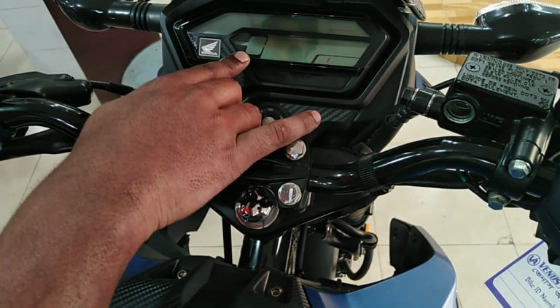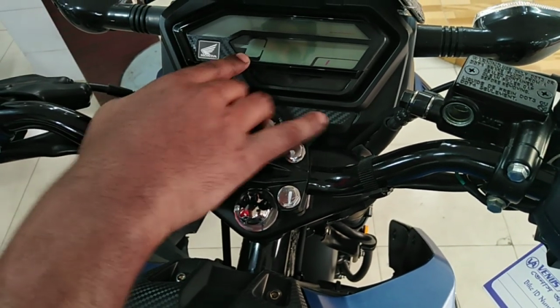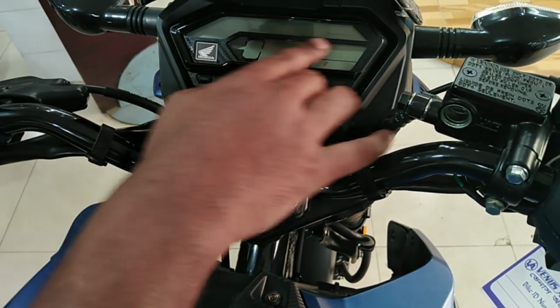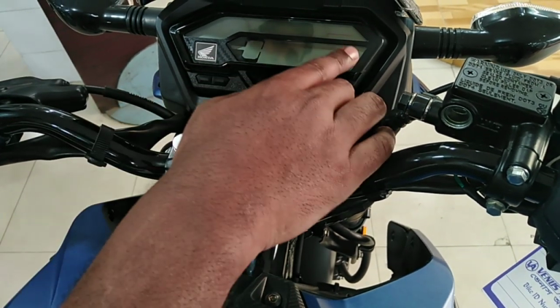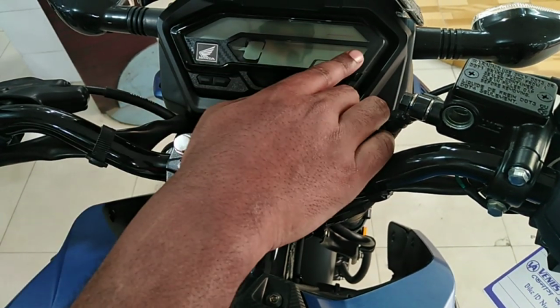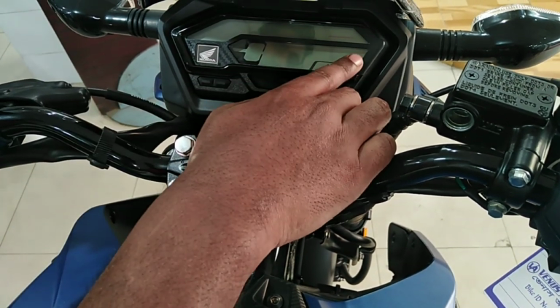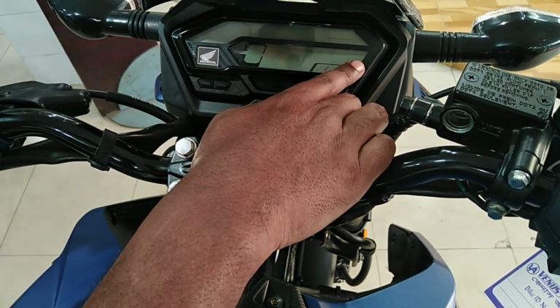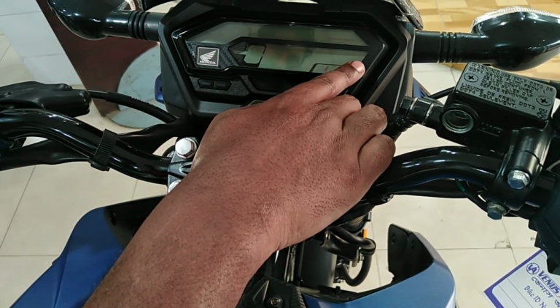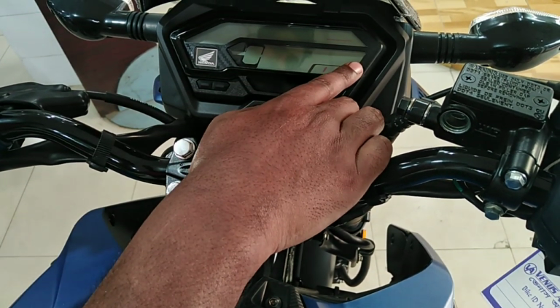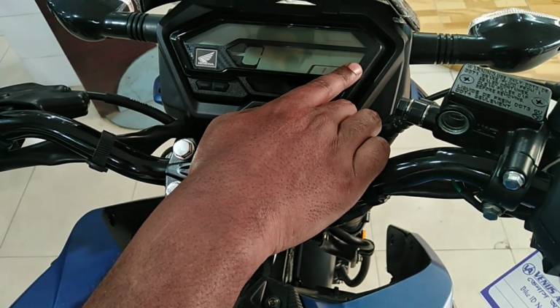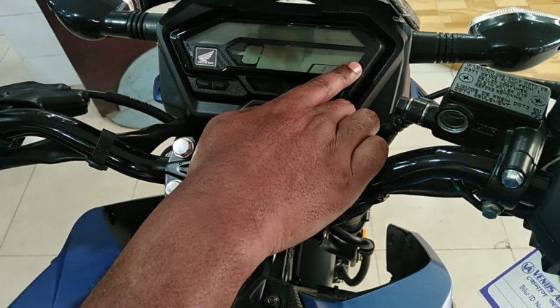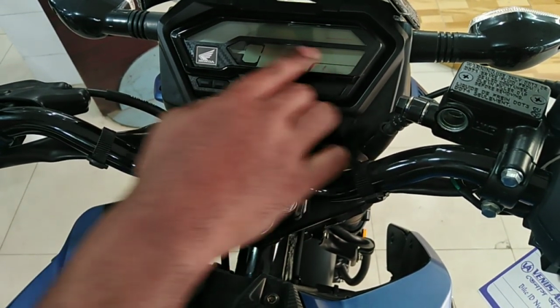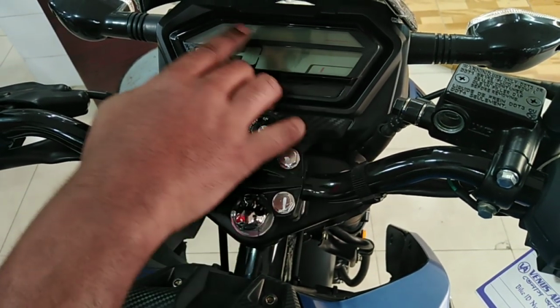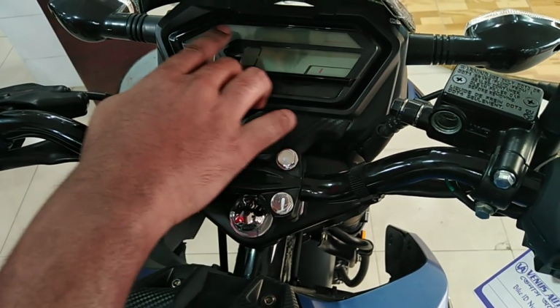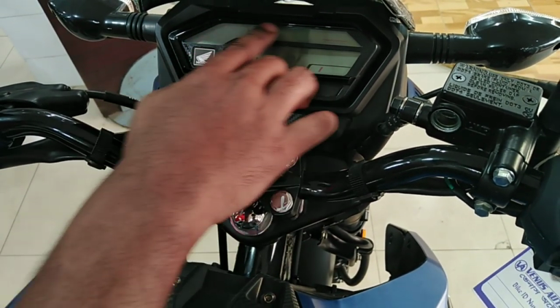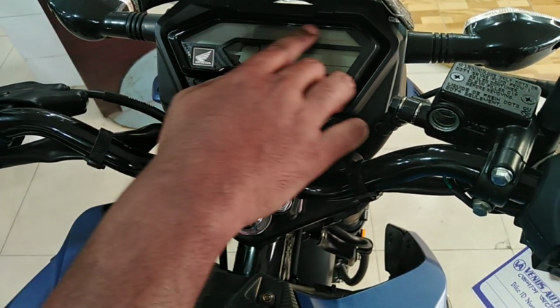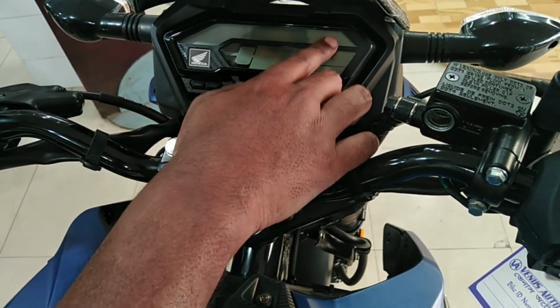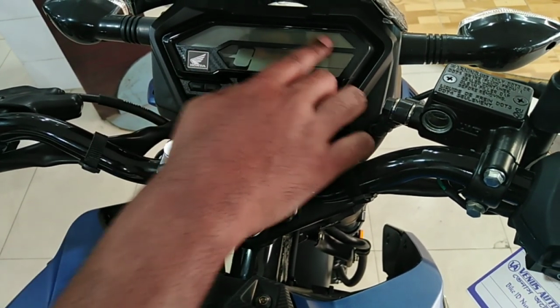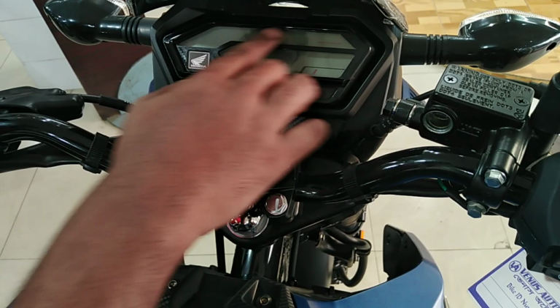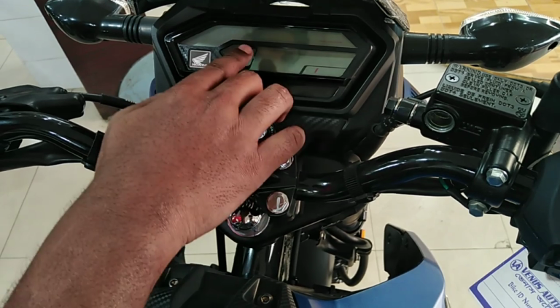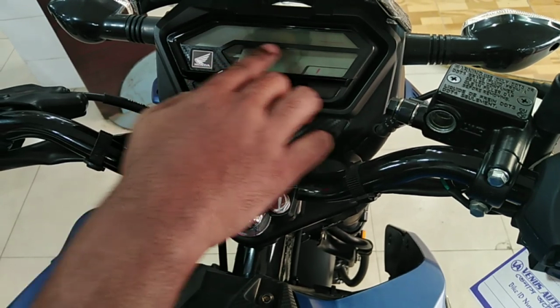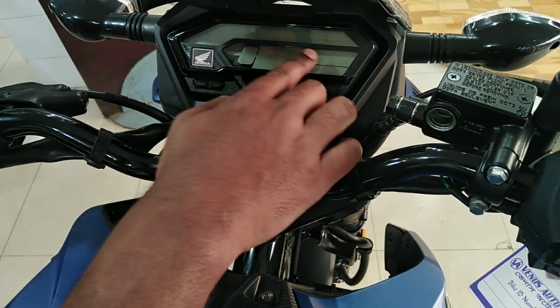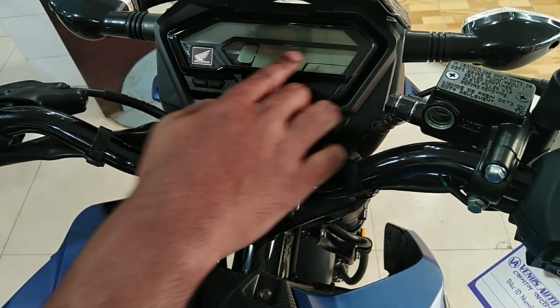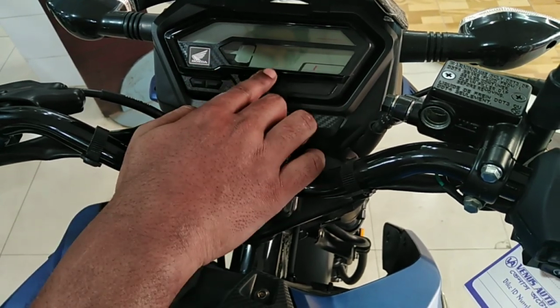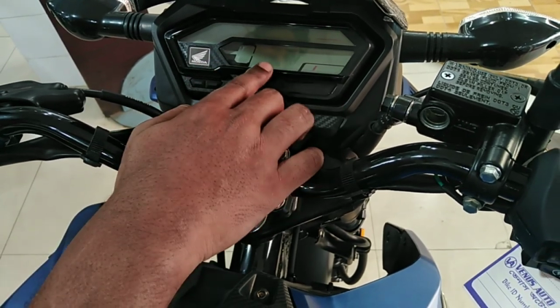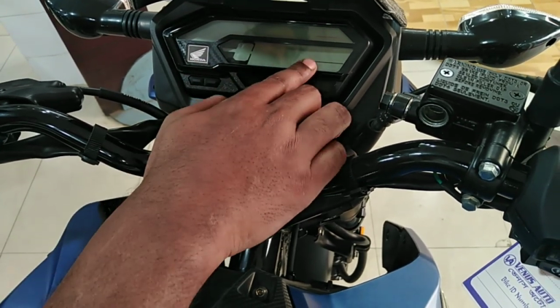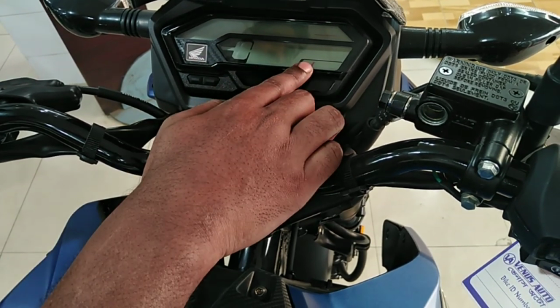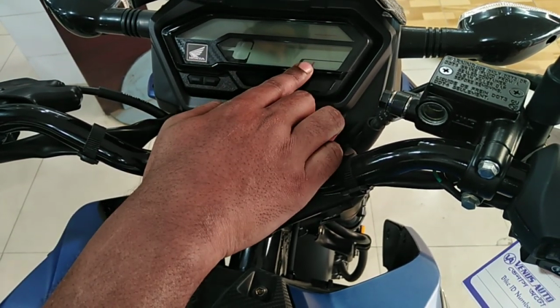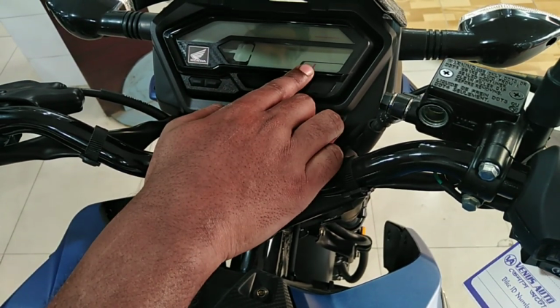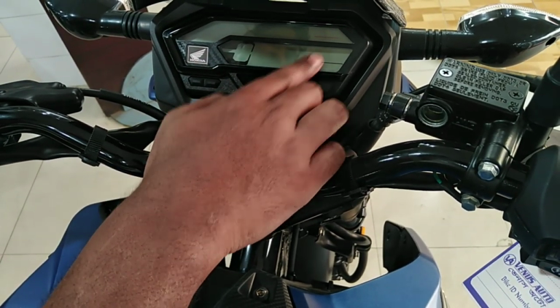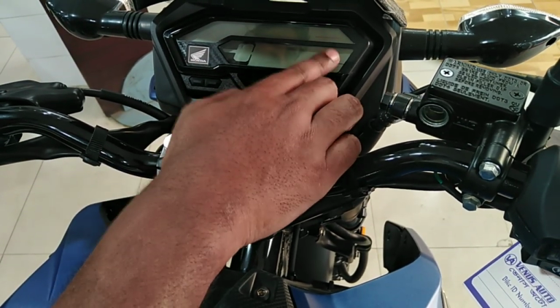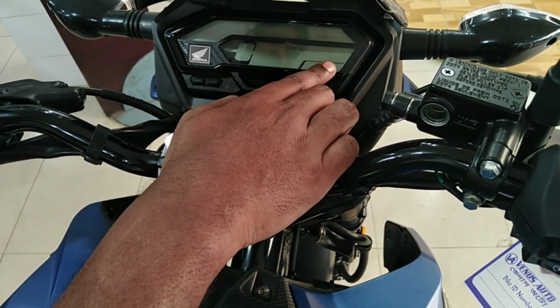By the display, you have some RPM, speed, fuel, and time.